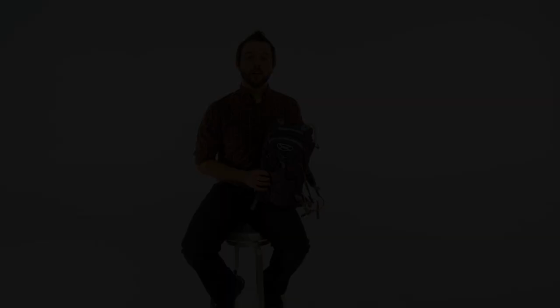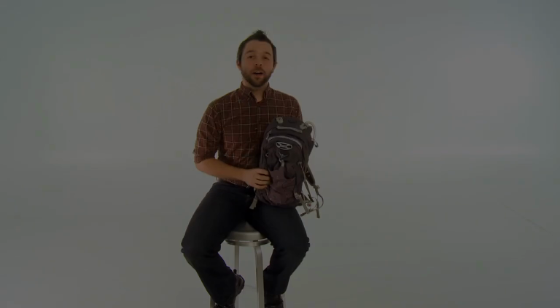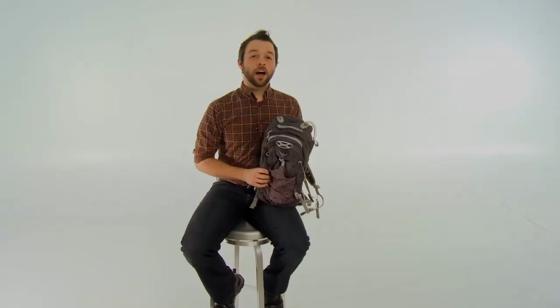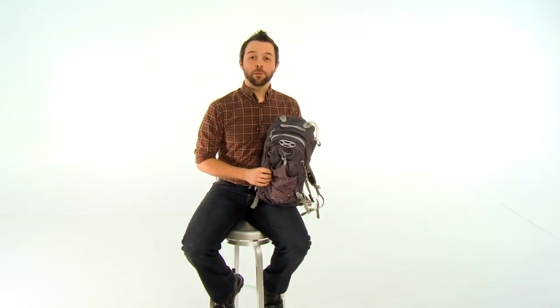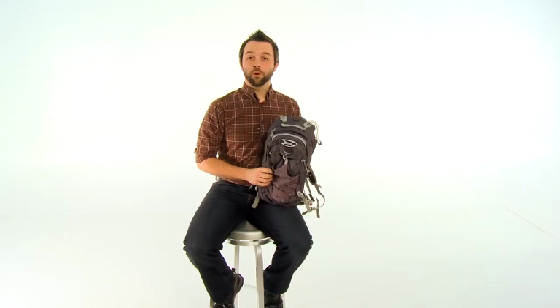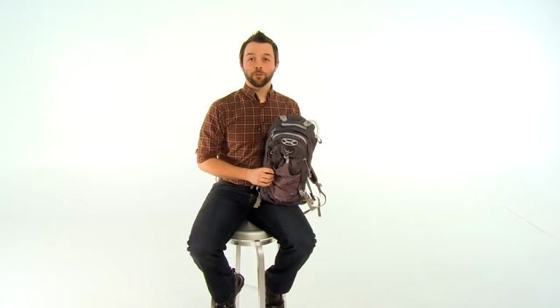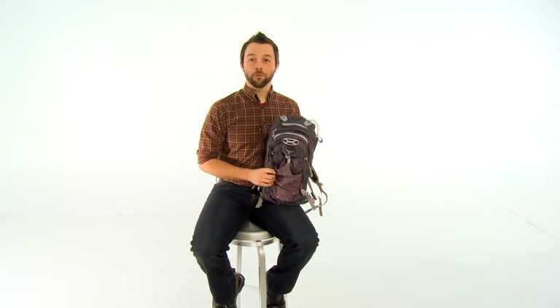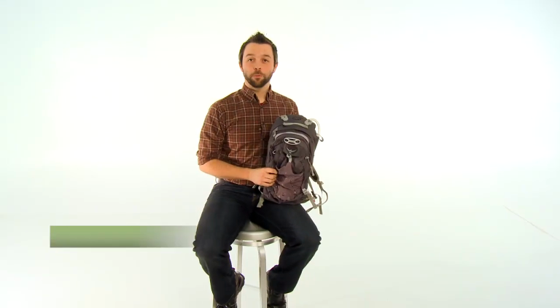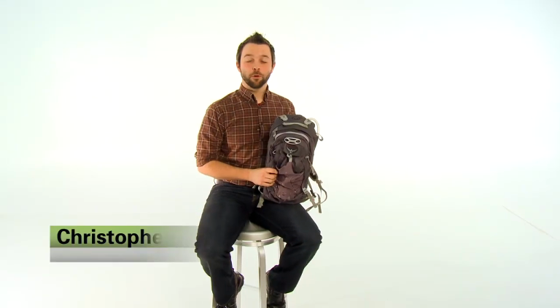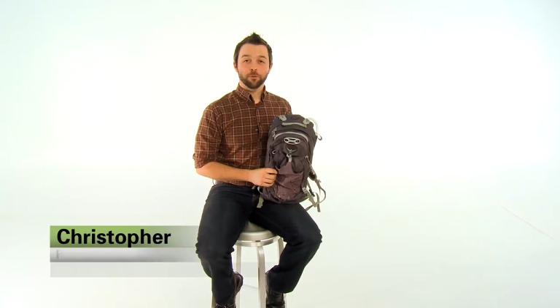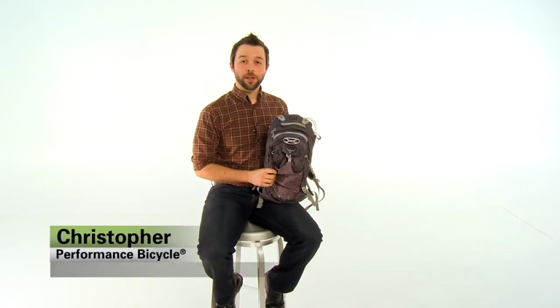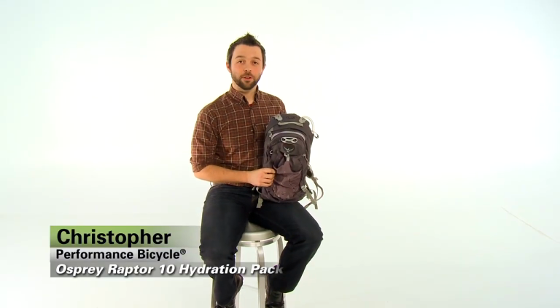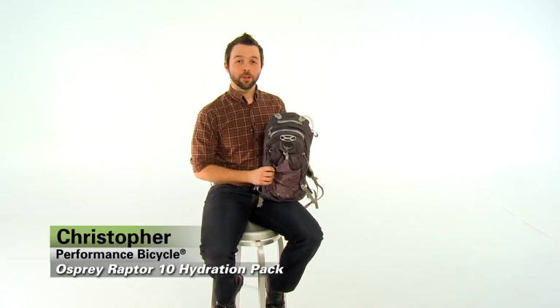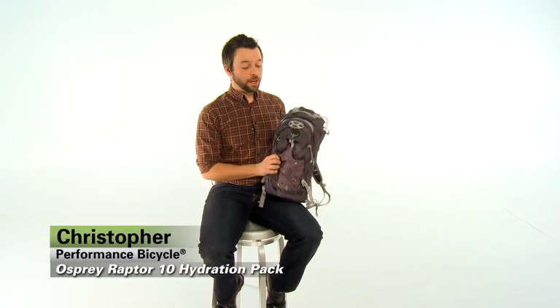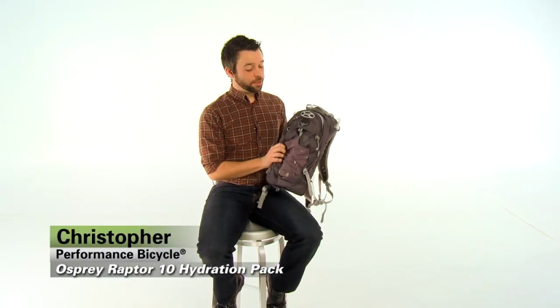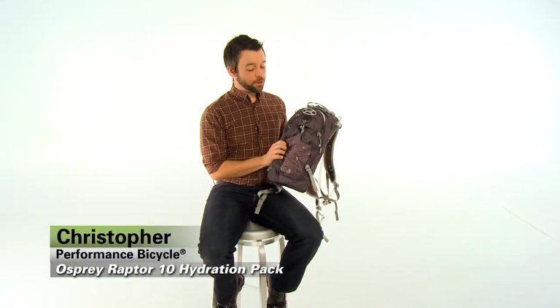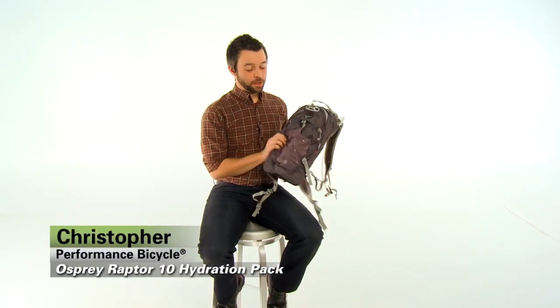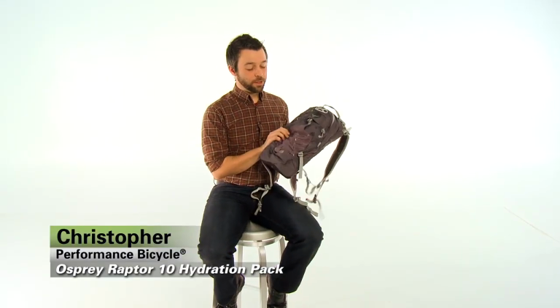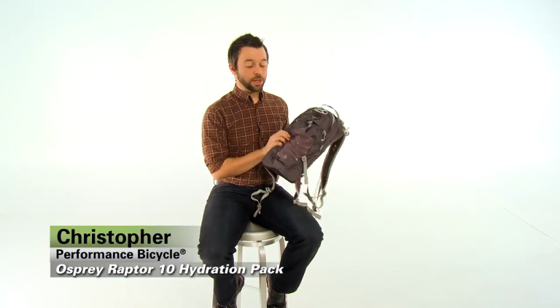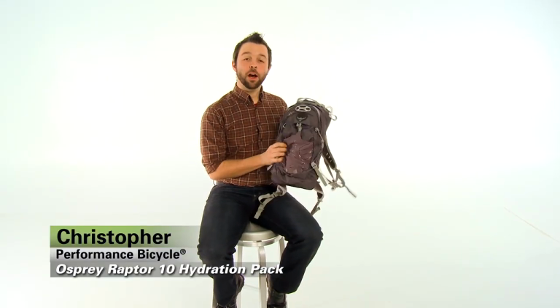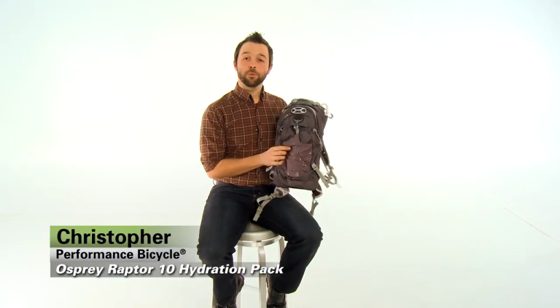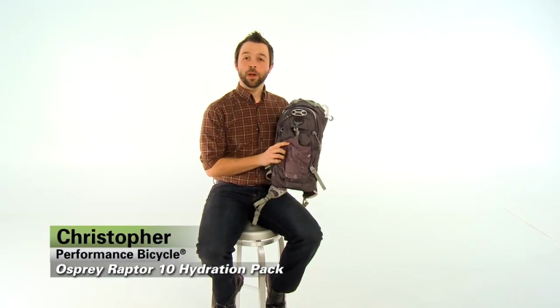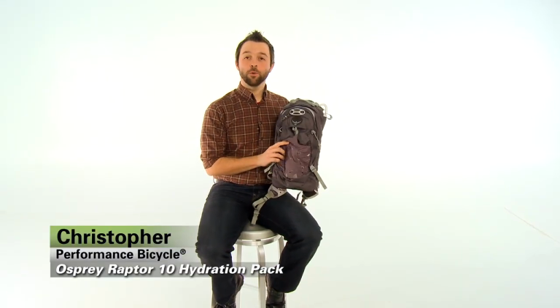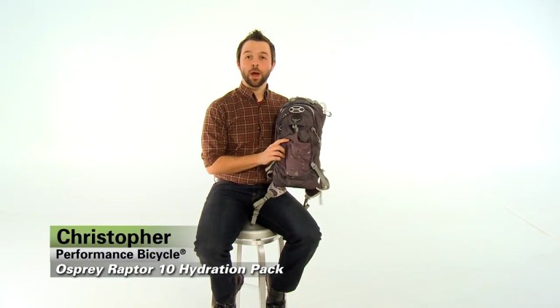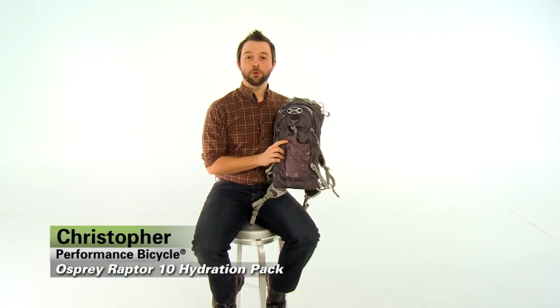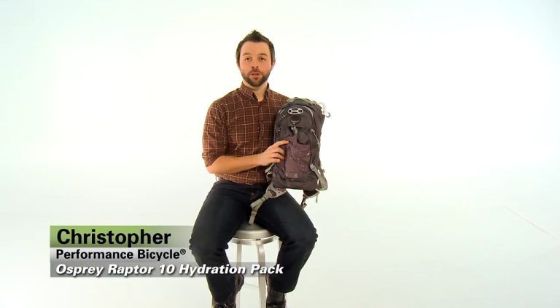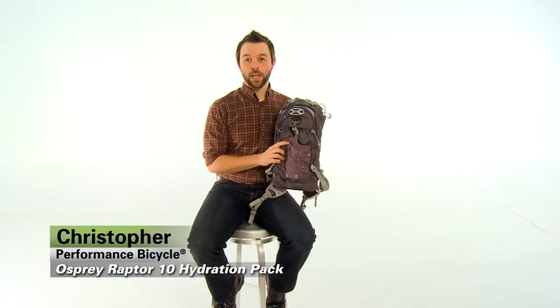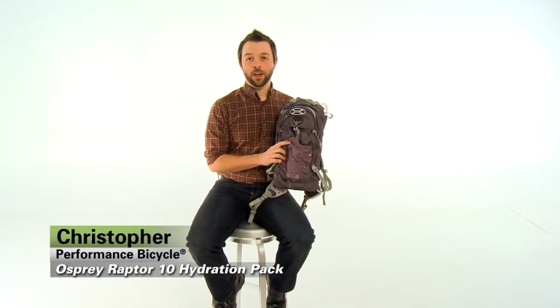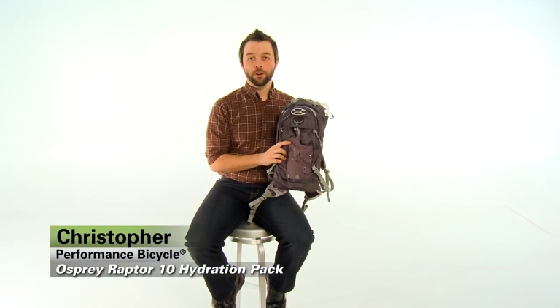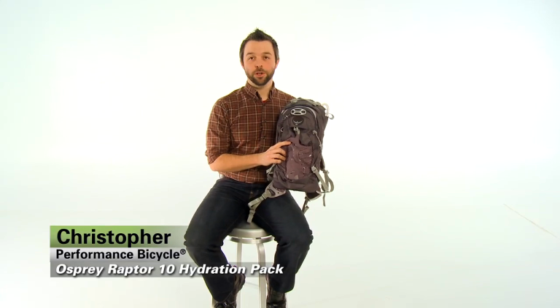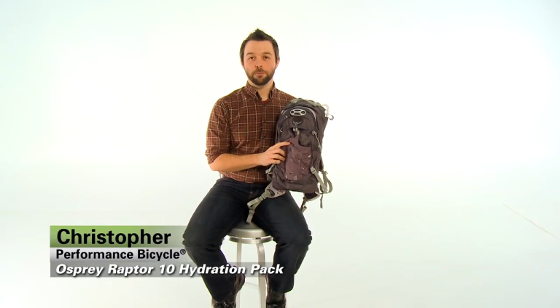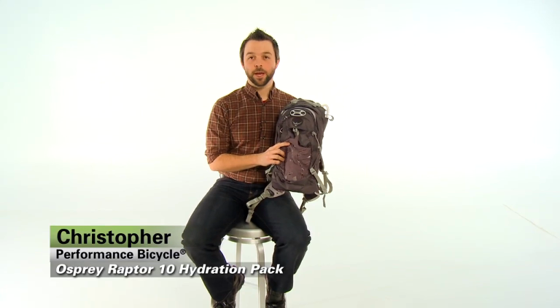Hi, I'm Christopher from Performance Bicycle and this is the Osprey Raptor 10 hydration pack.